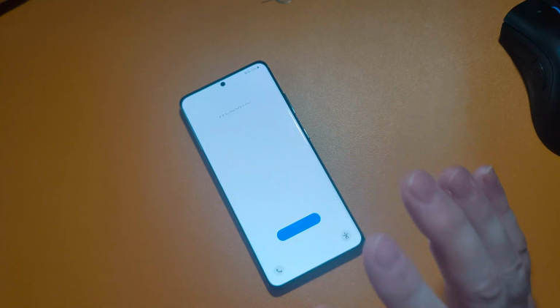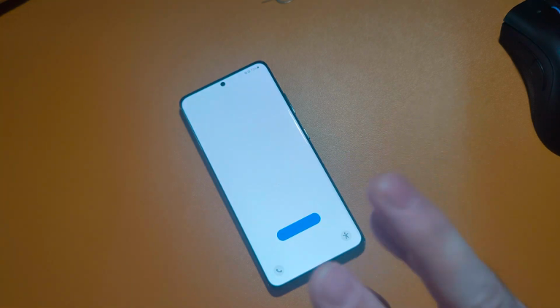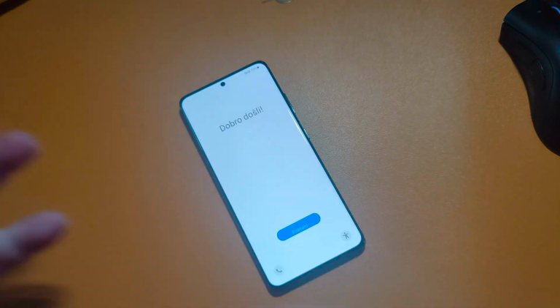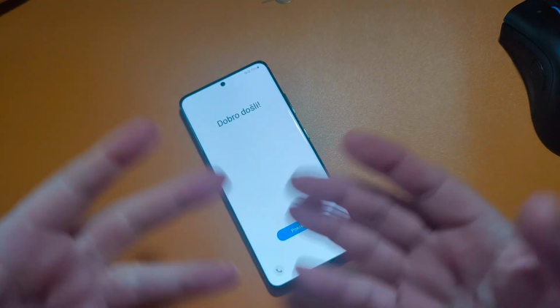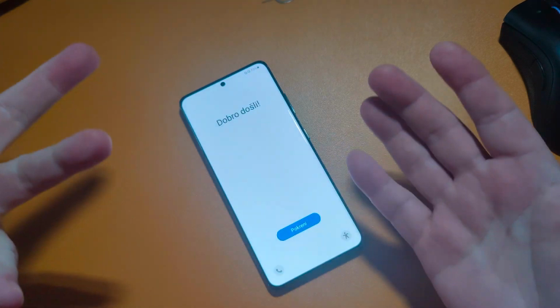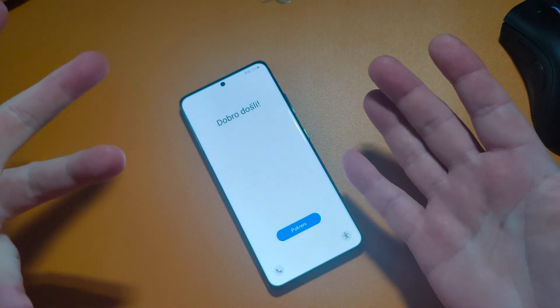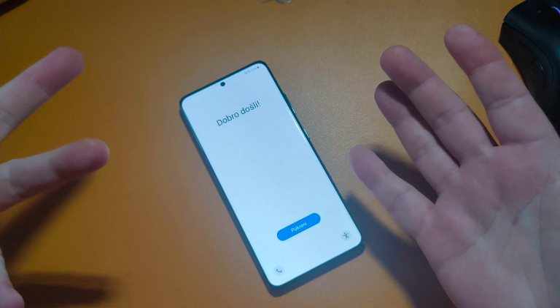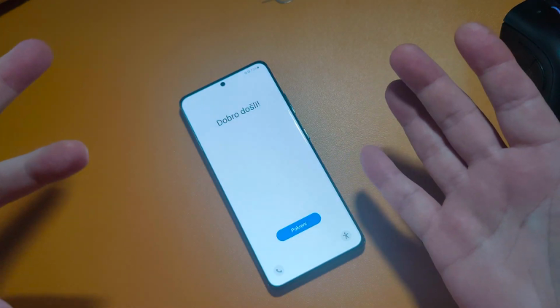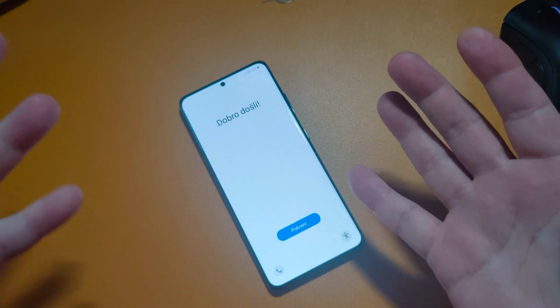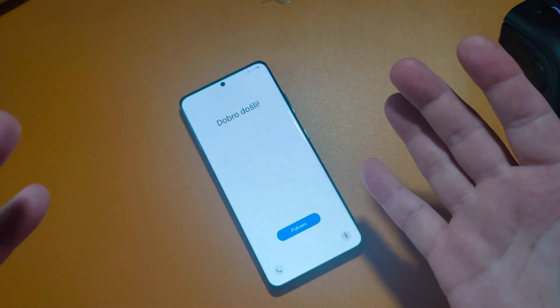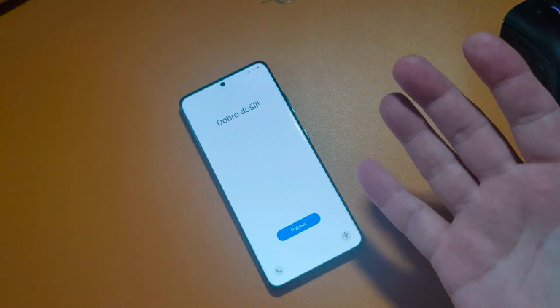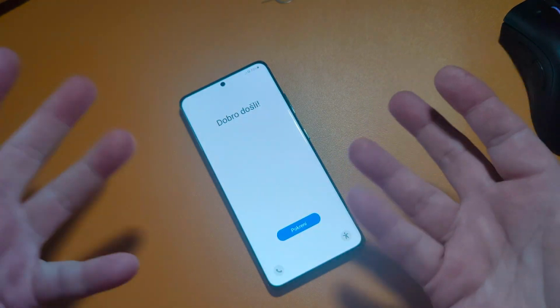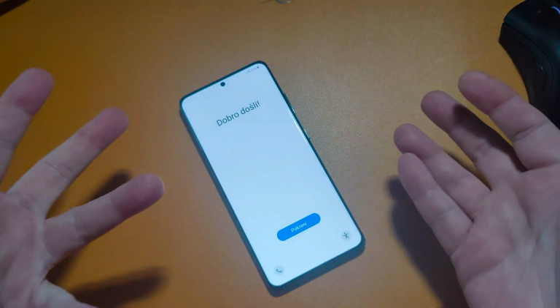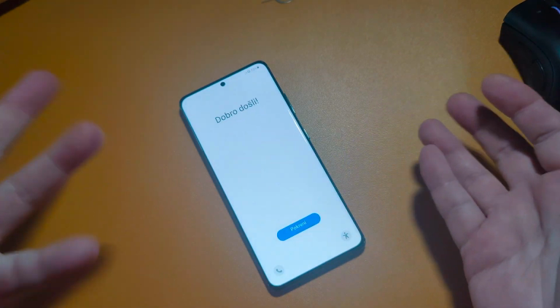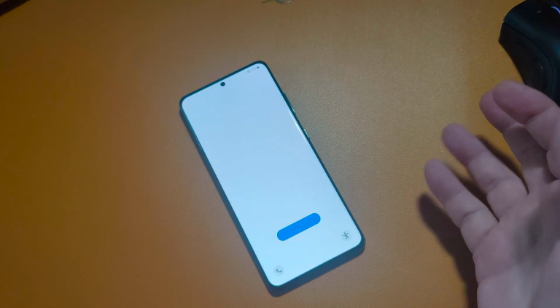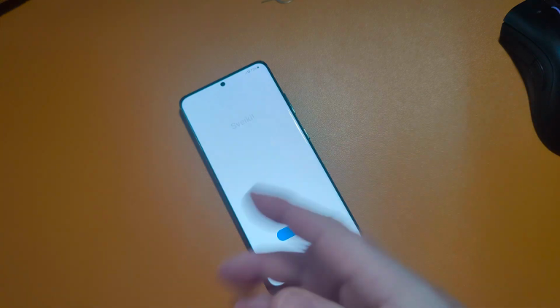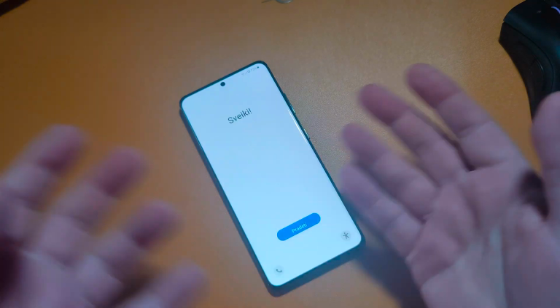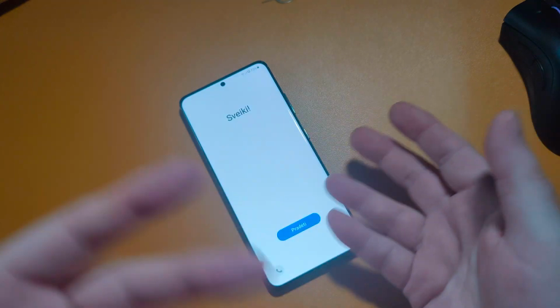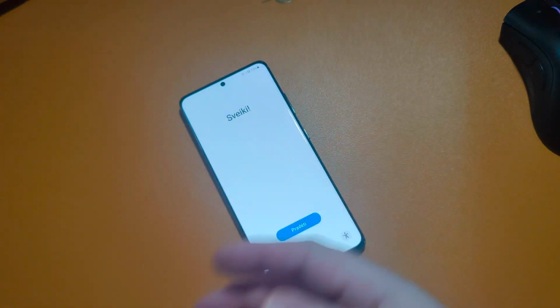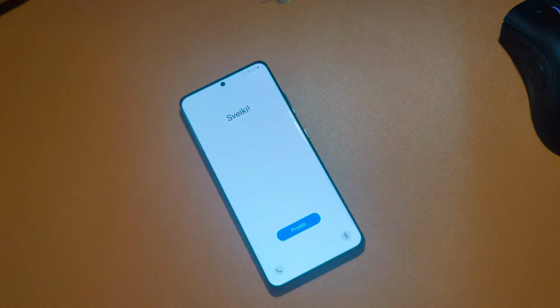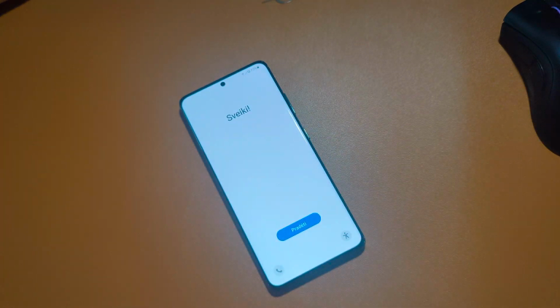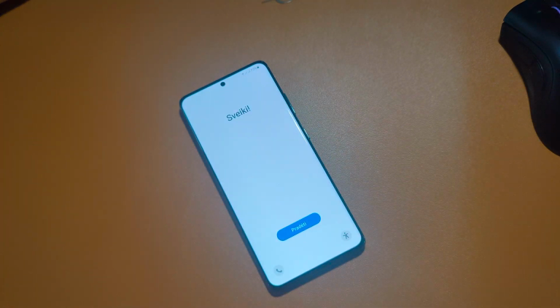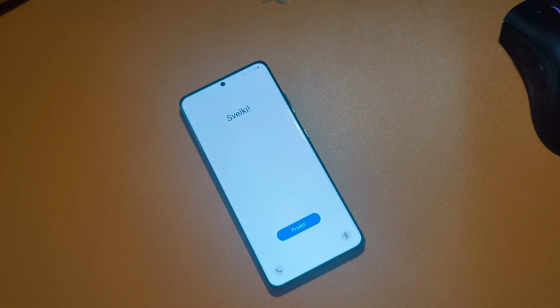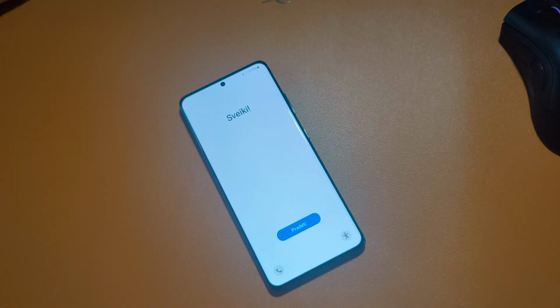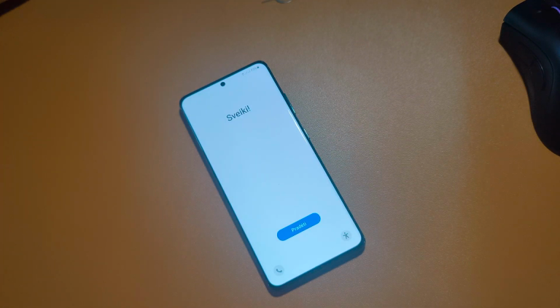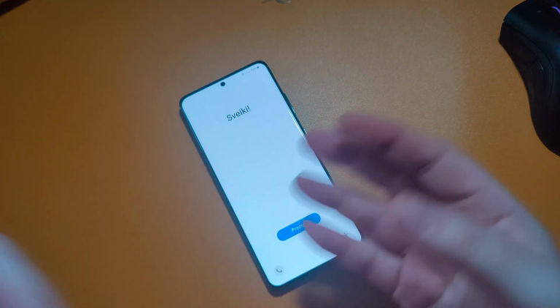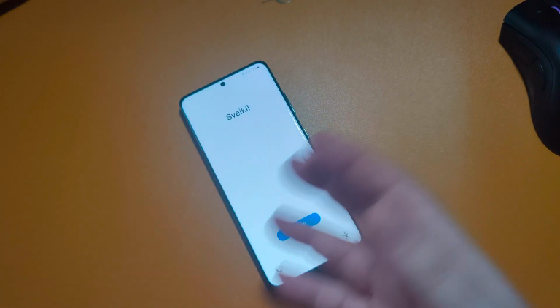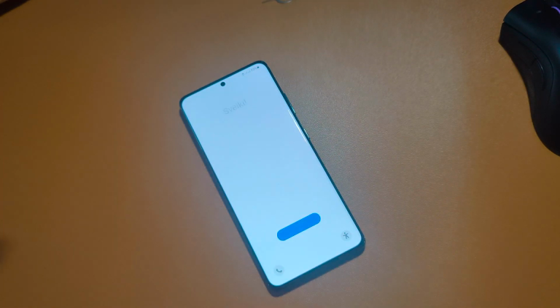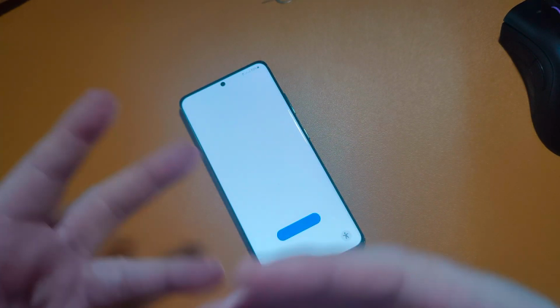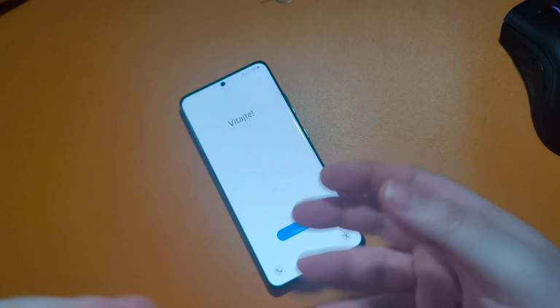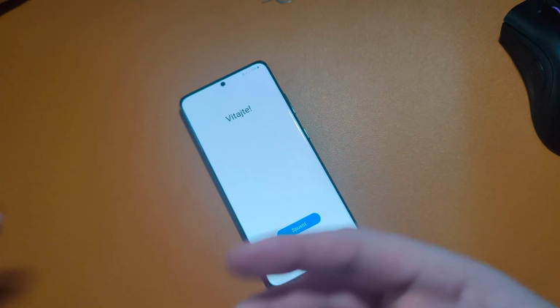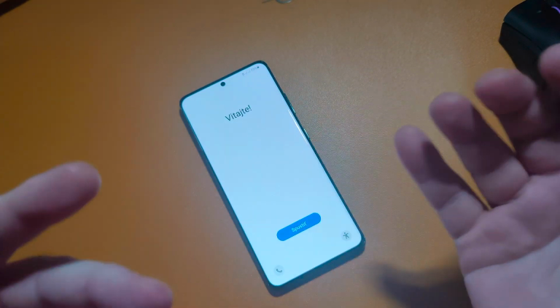So that was how to soft reset or factory reset your new Galaxy S21 handset. Thanks for watching.